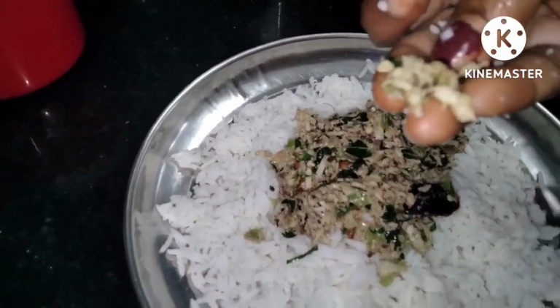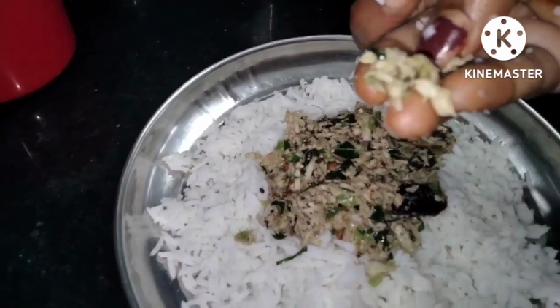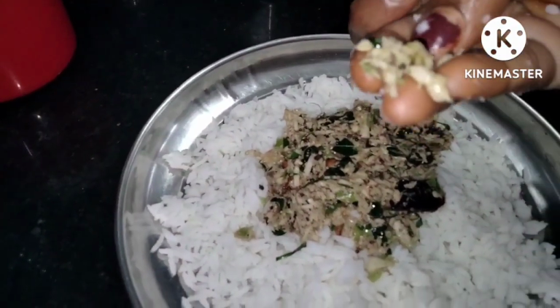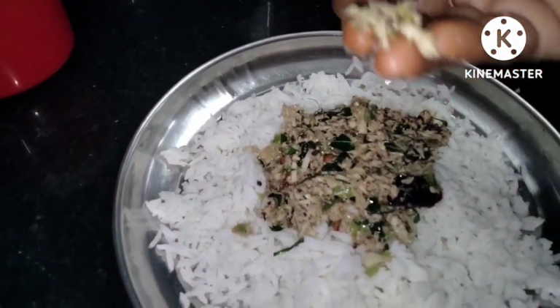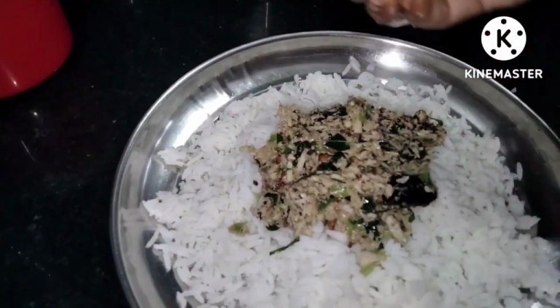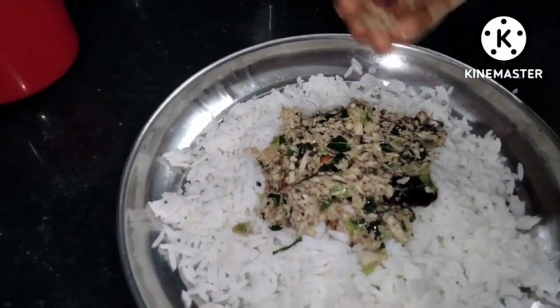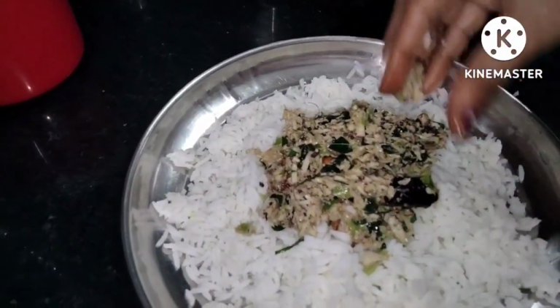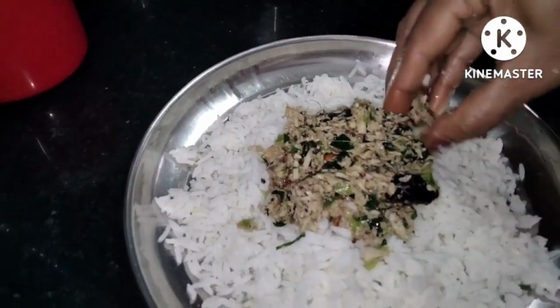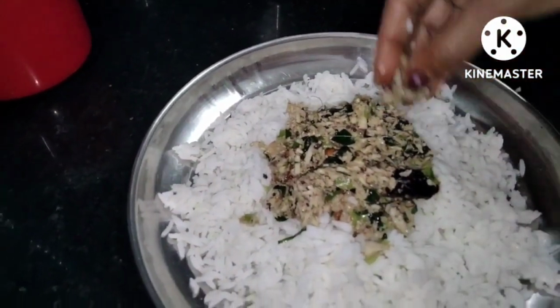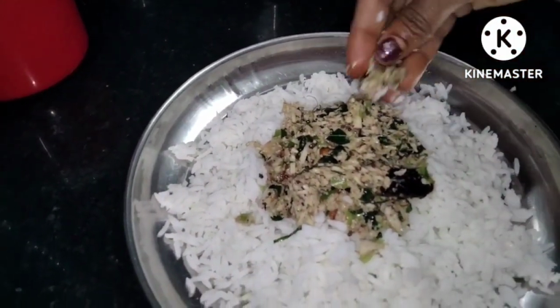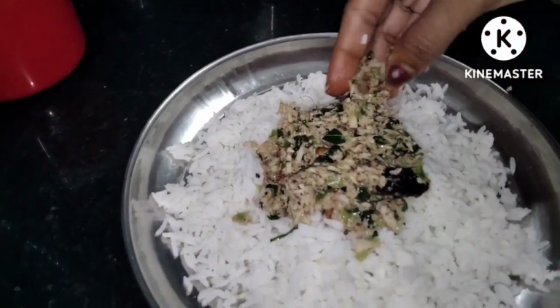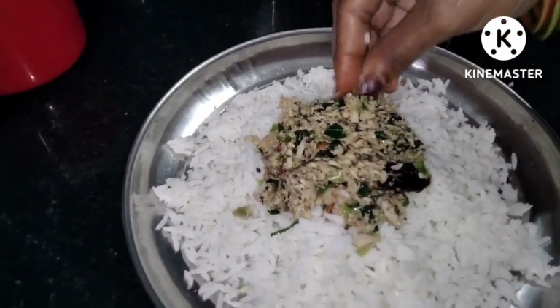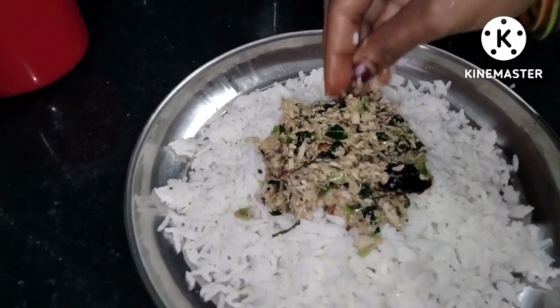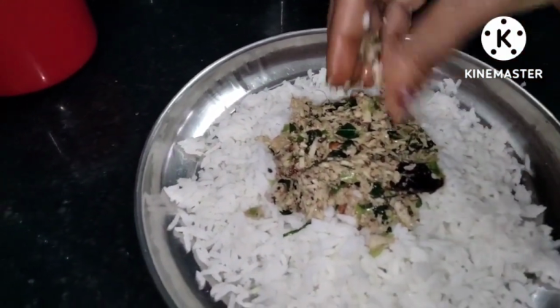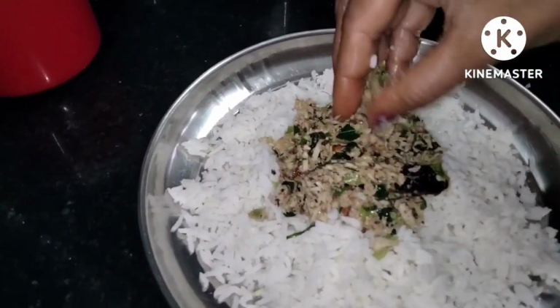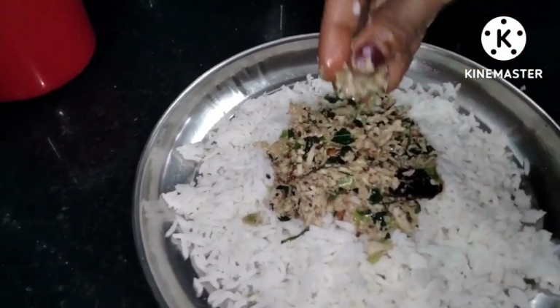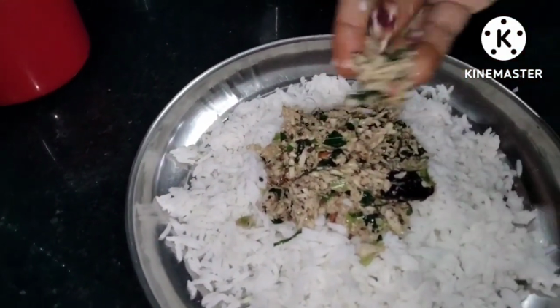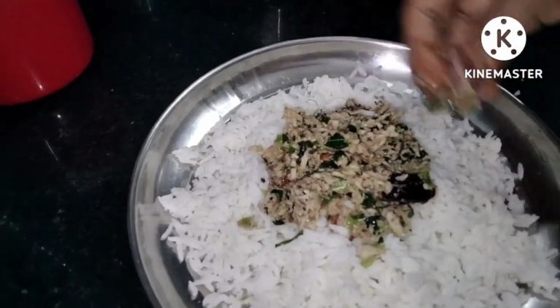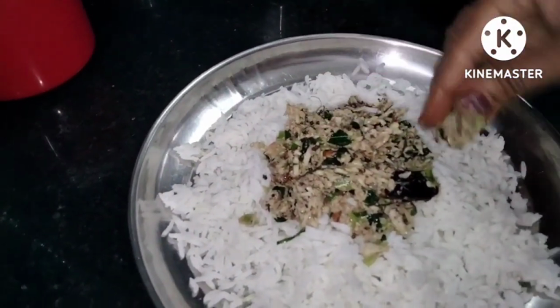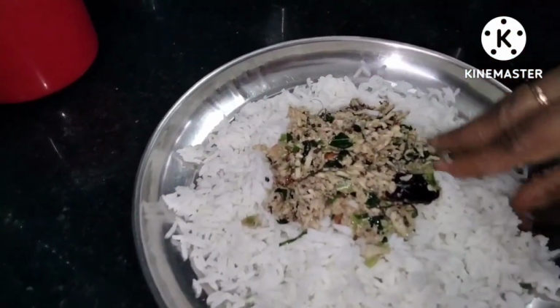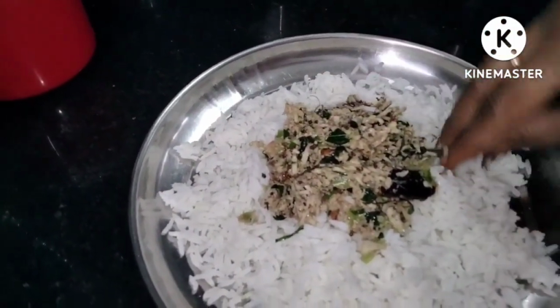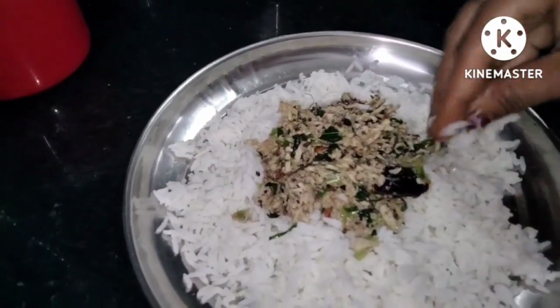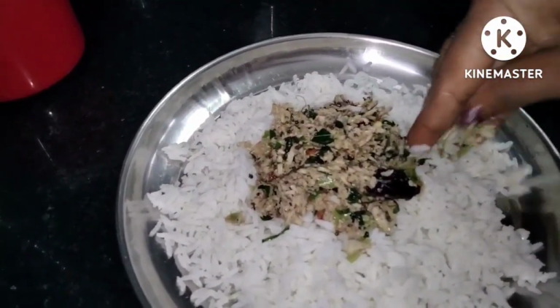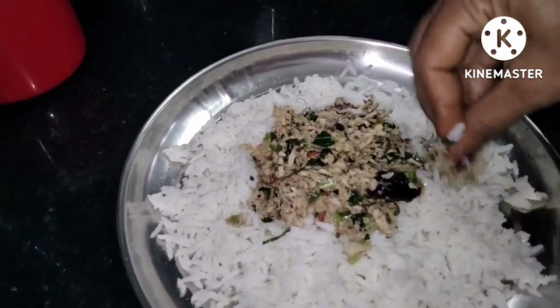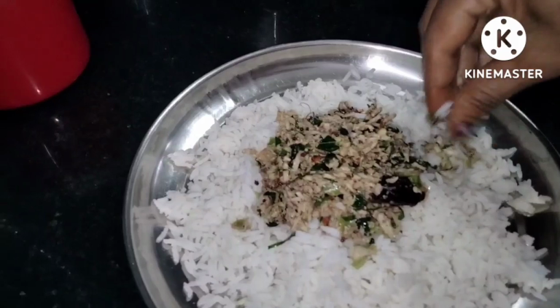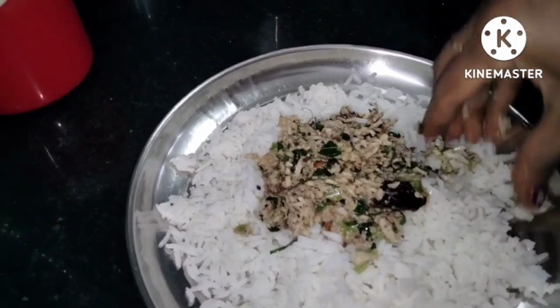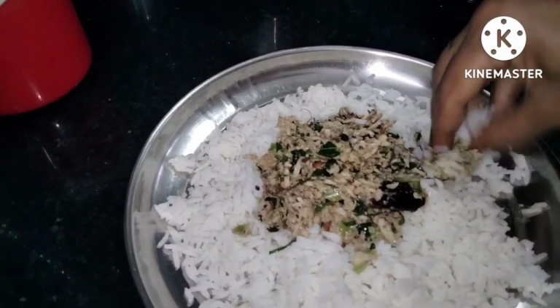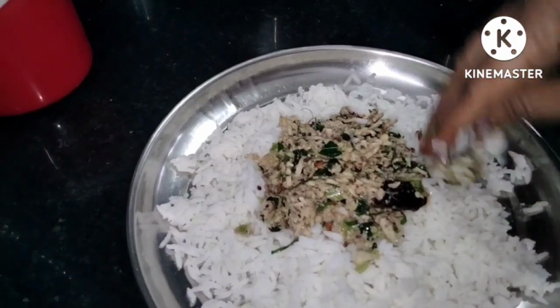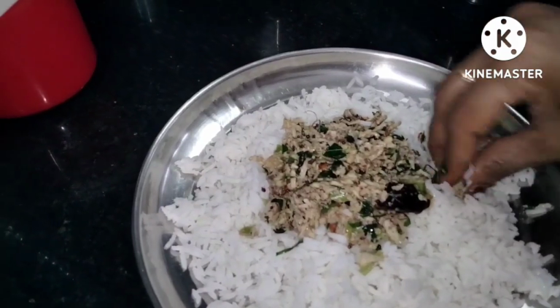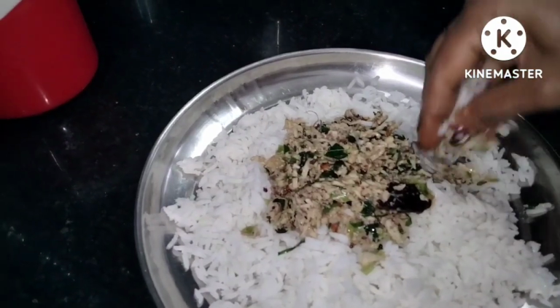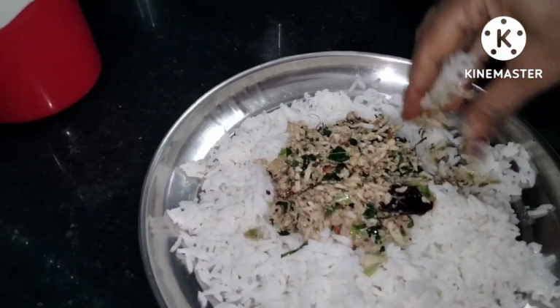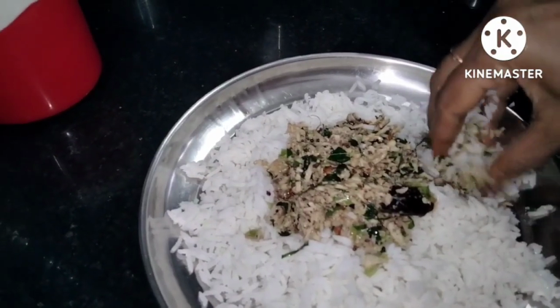We want to work with our other hand, and now we have to do this with our hand. I will try to make a new dish for you. It tastes very good.